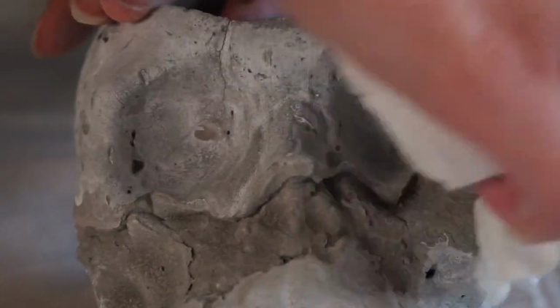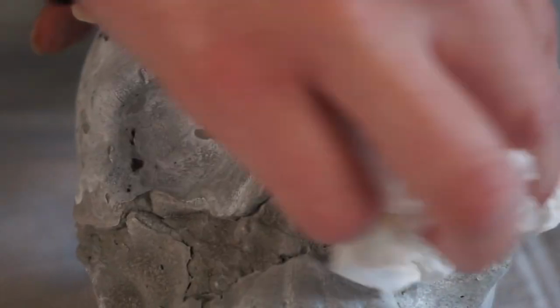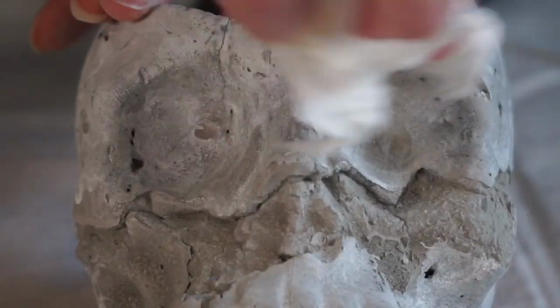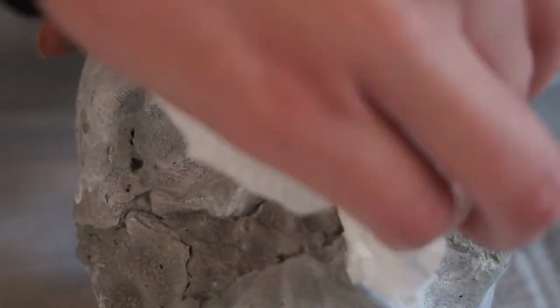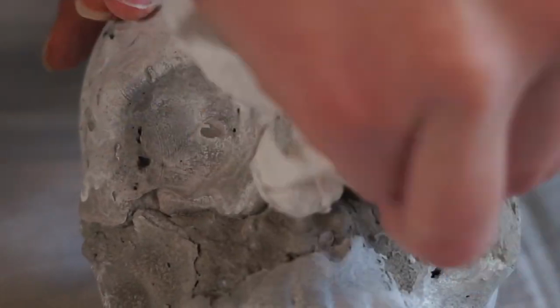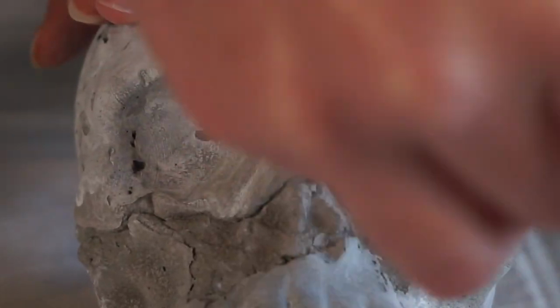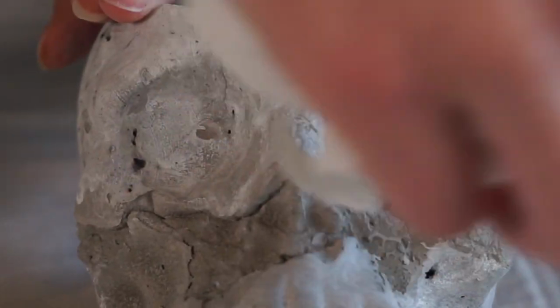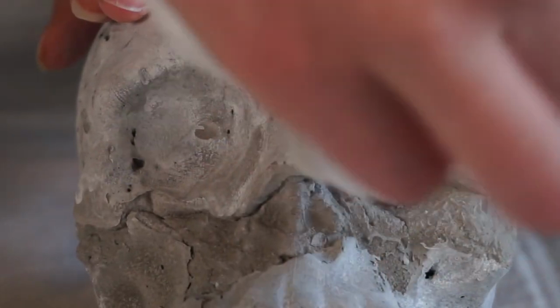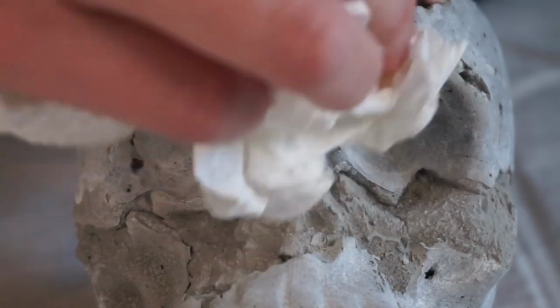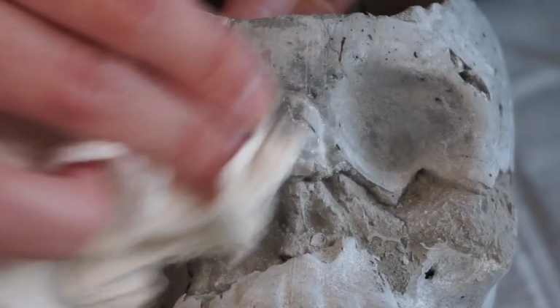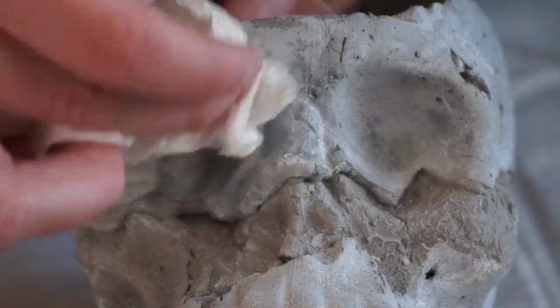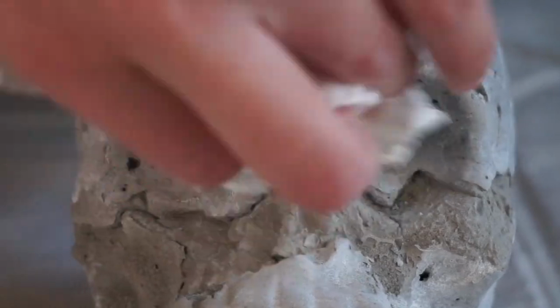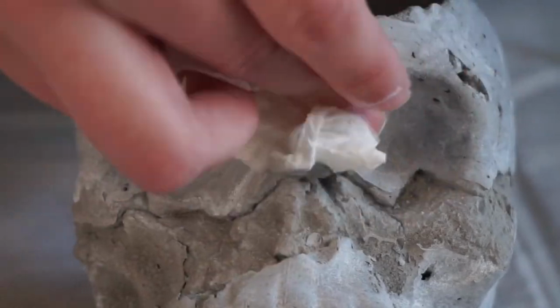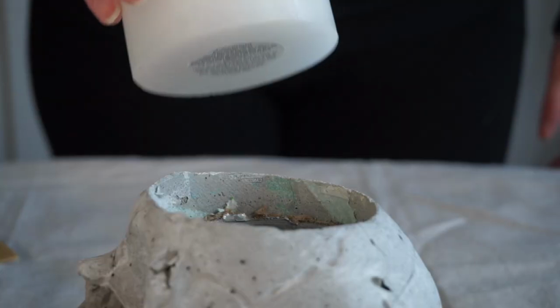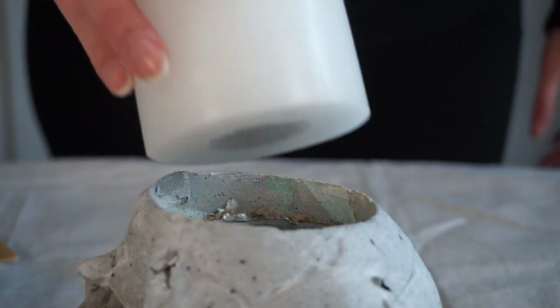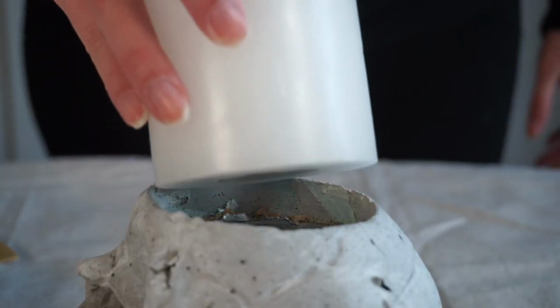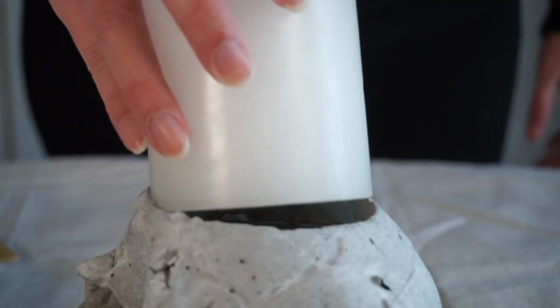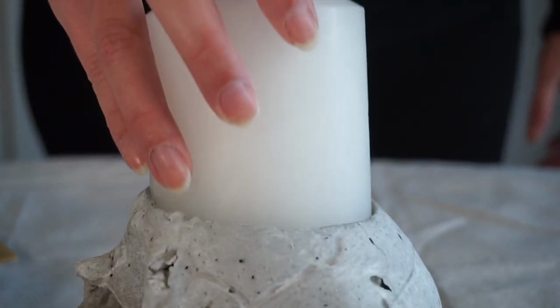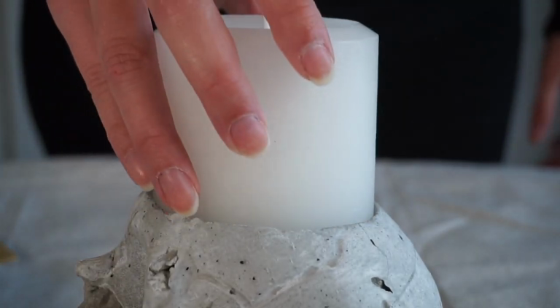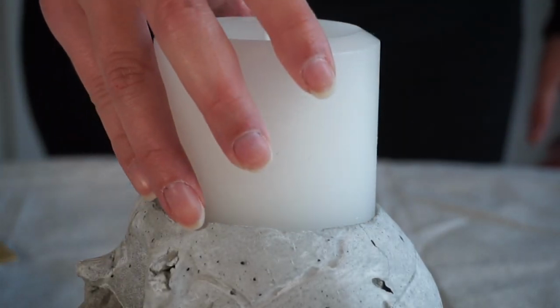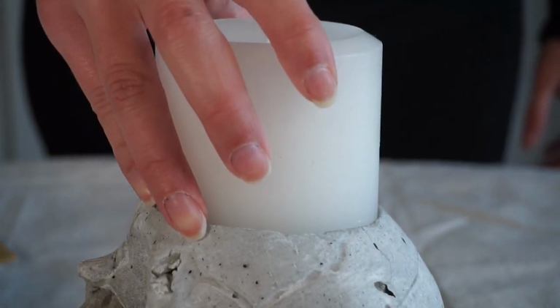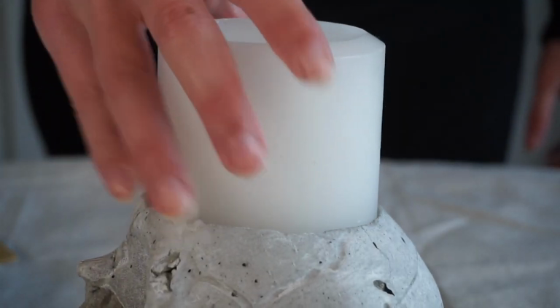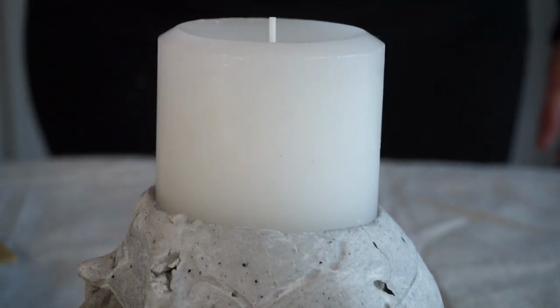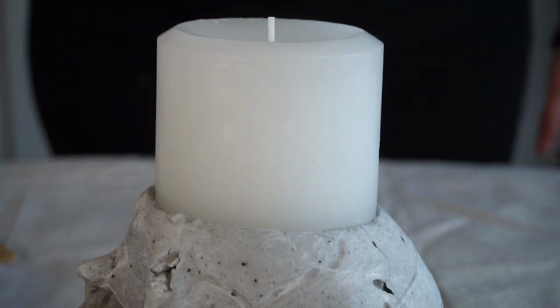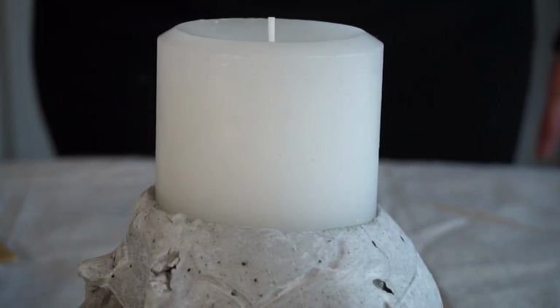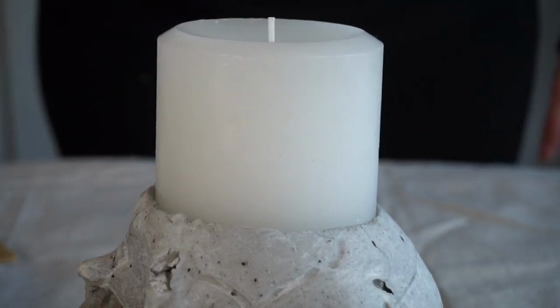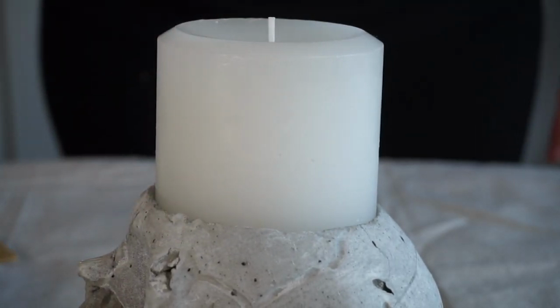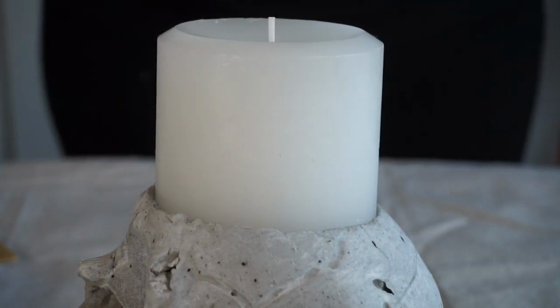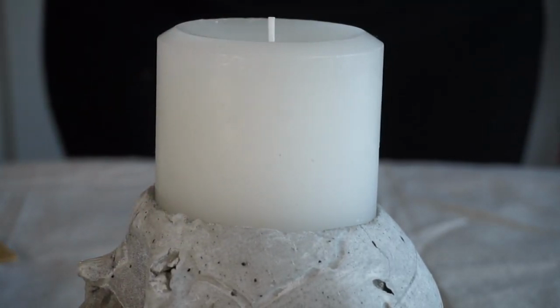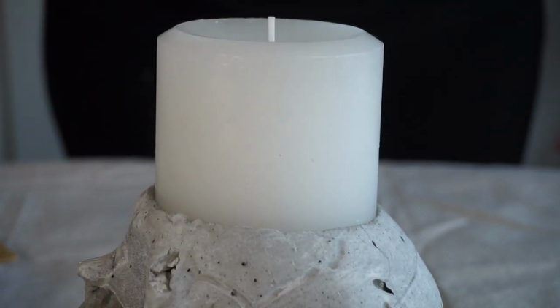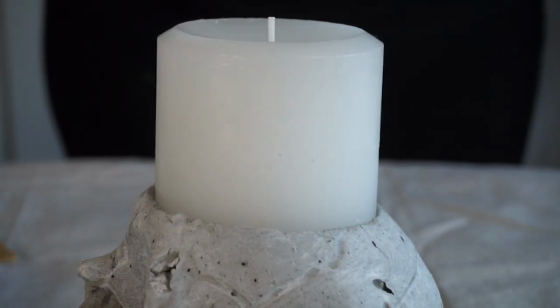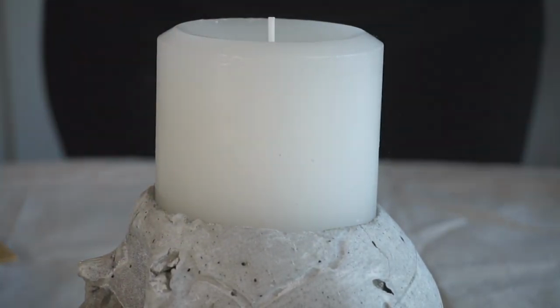Then all I had to do was add that candle right into the top, and I was all set with this spooky little candle holder.